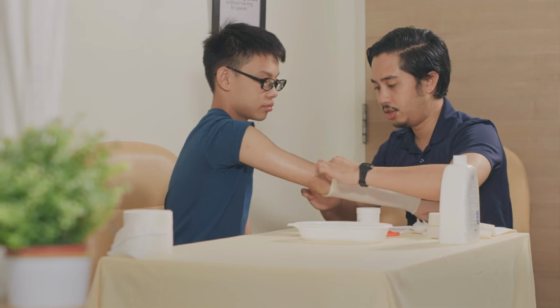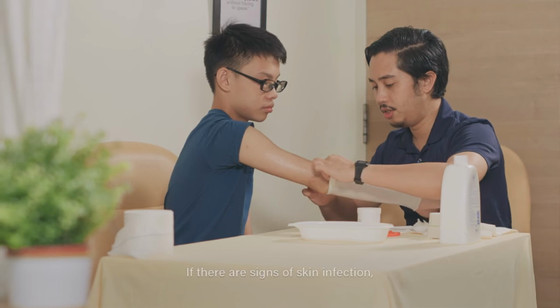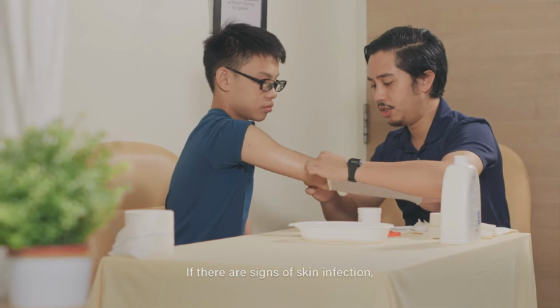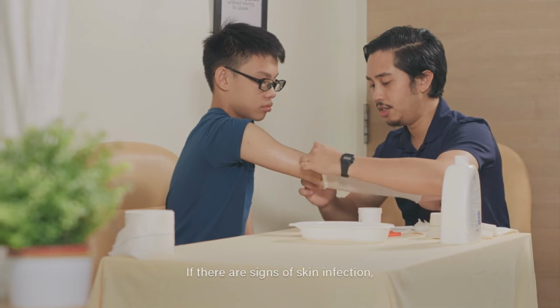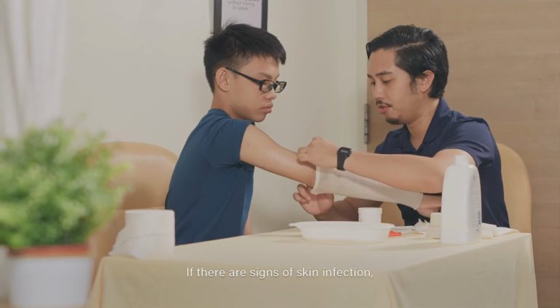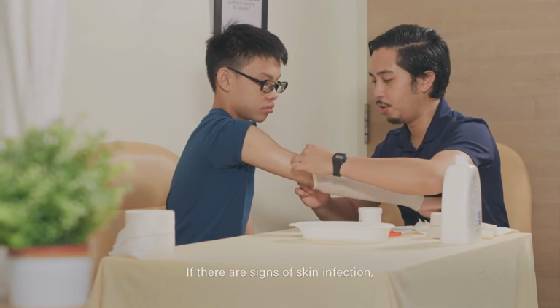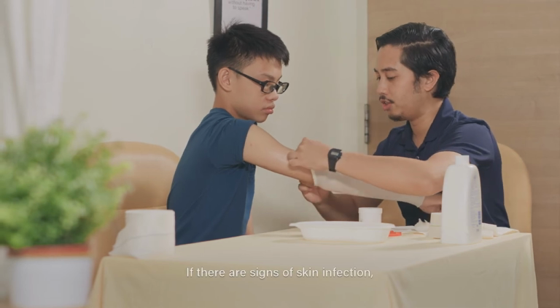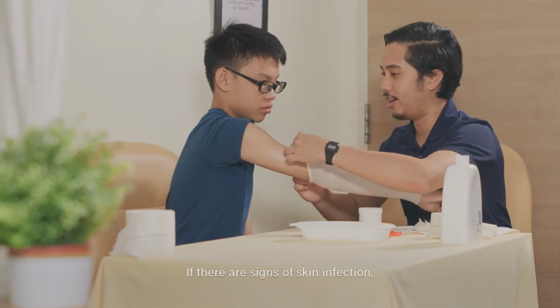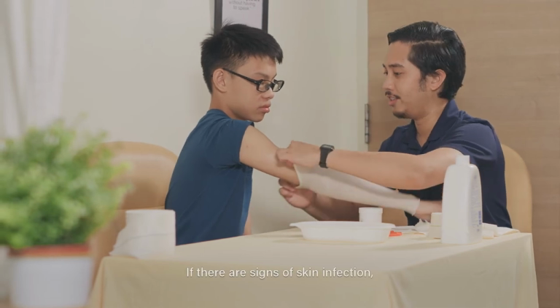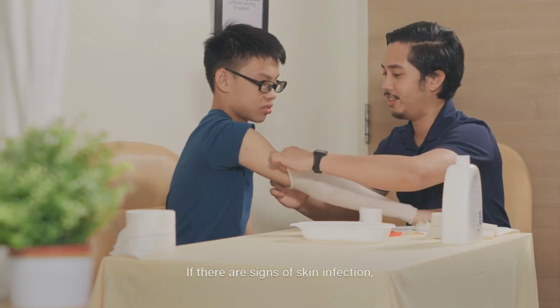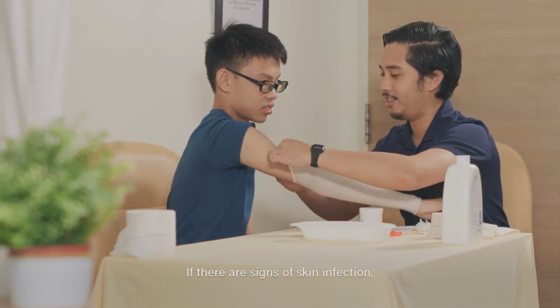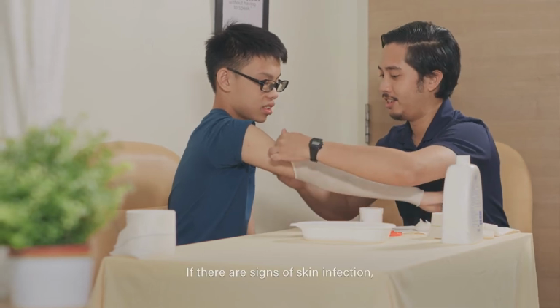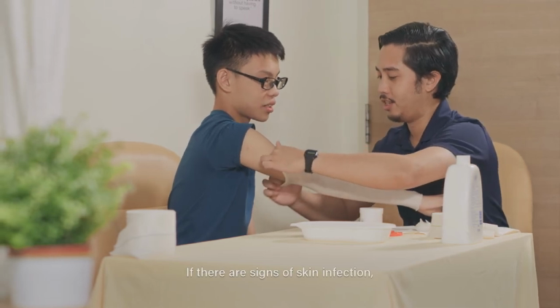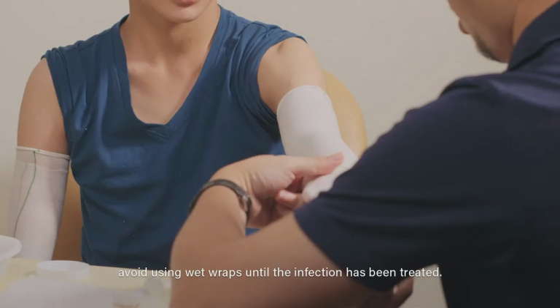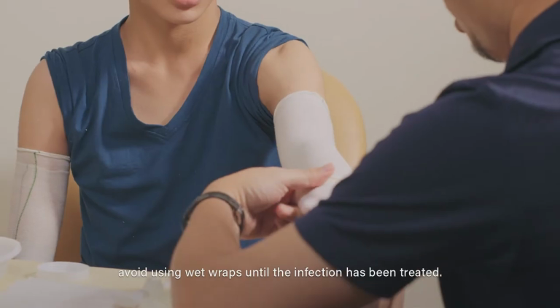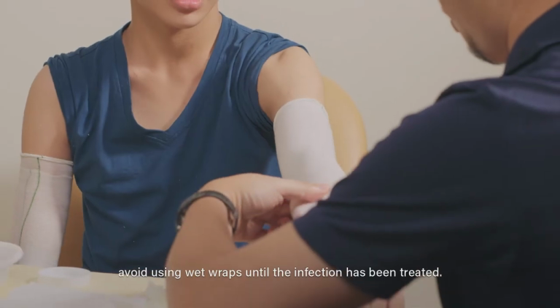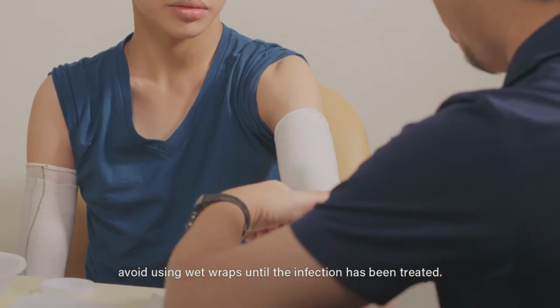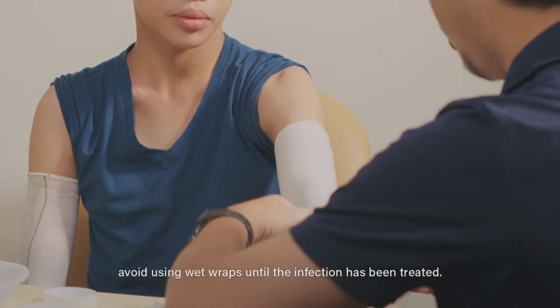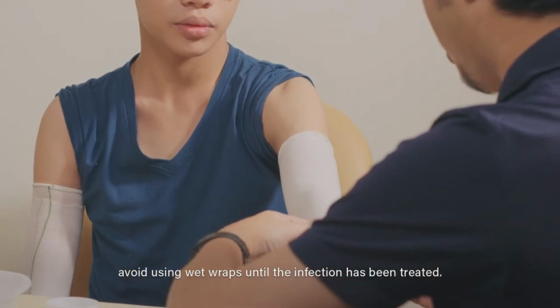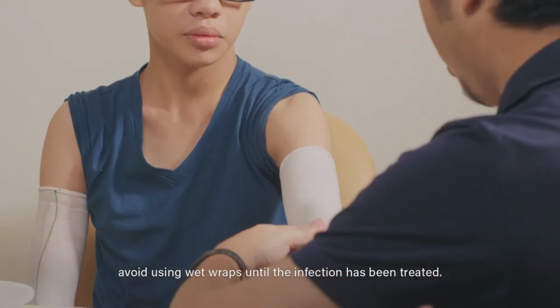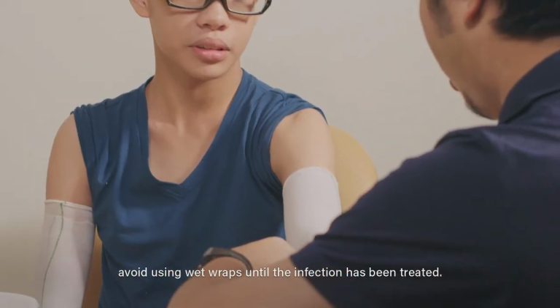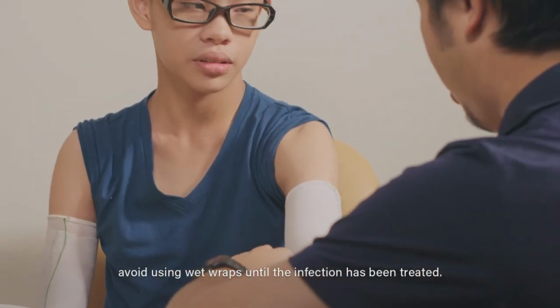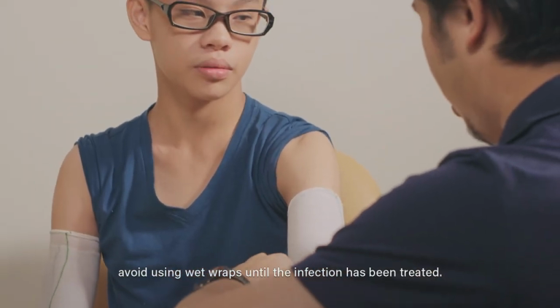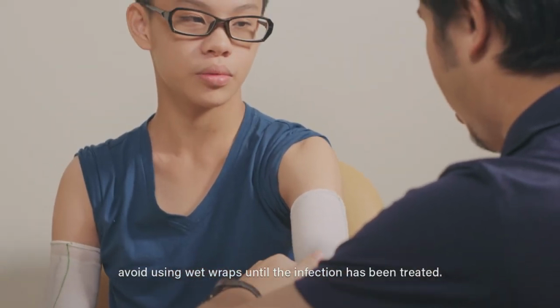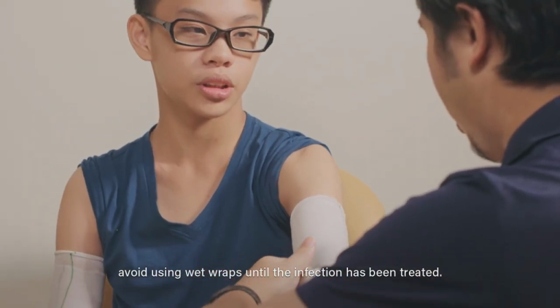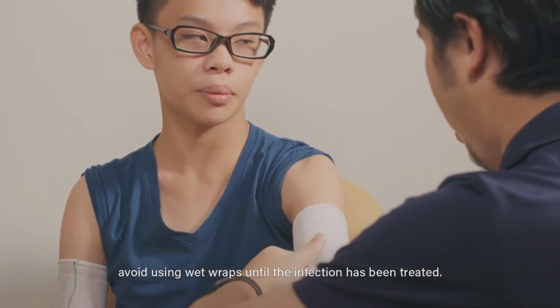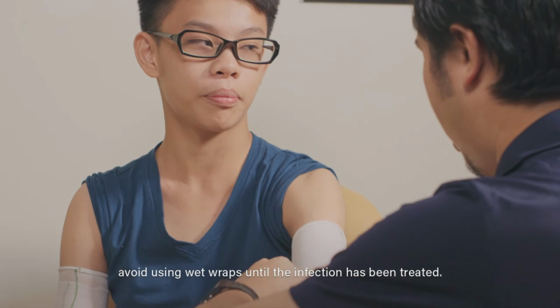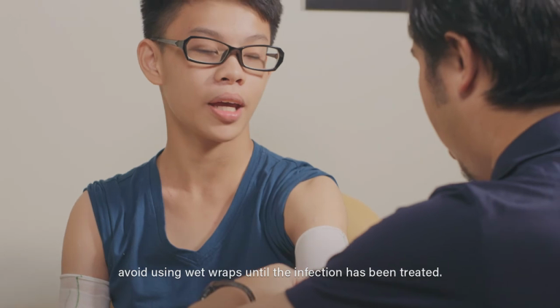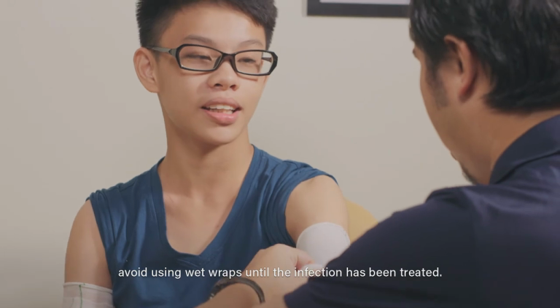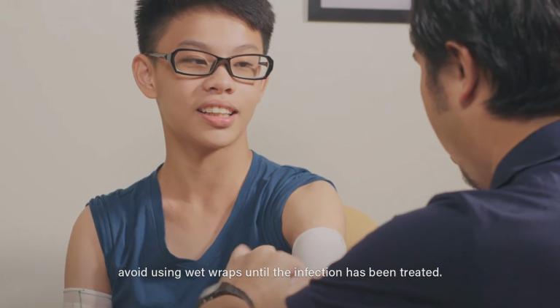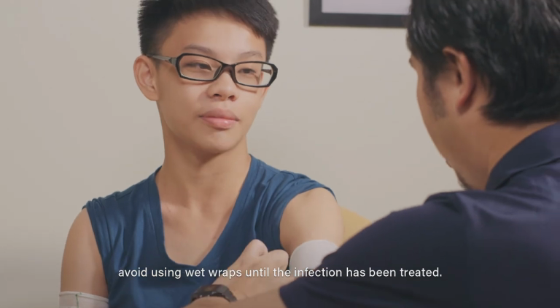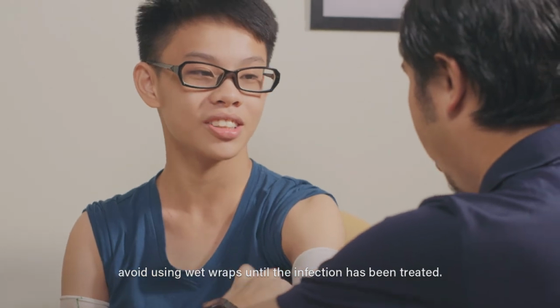If there are signs of skin infection, avoid using wet wraps until the infection has been treated.